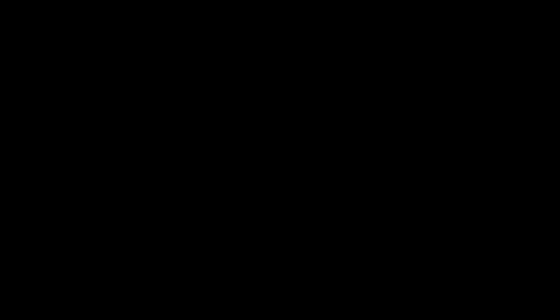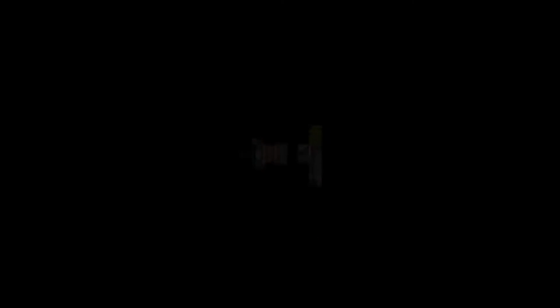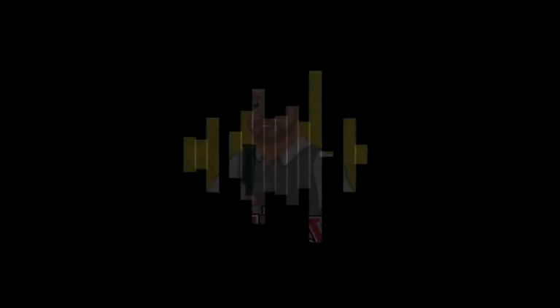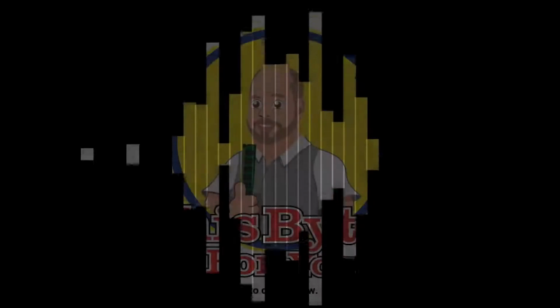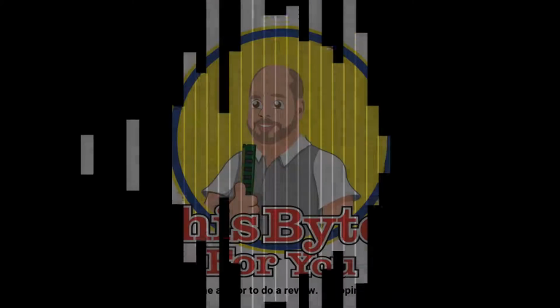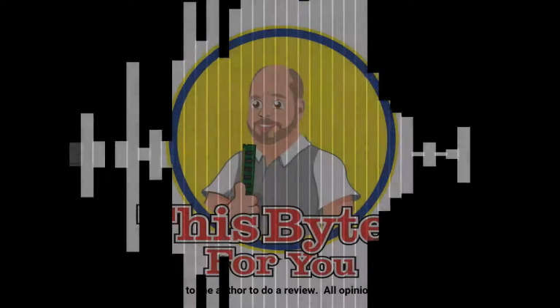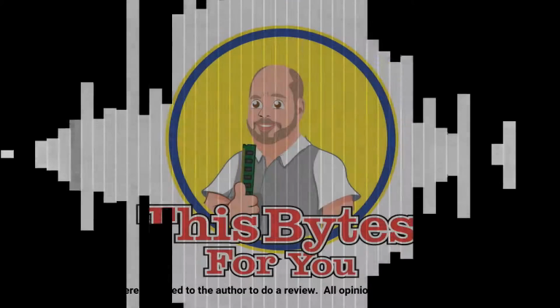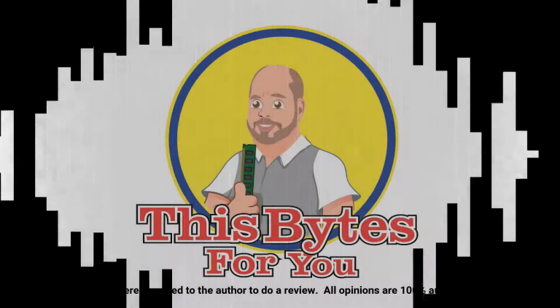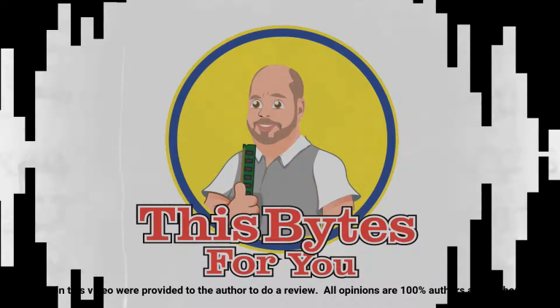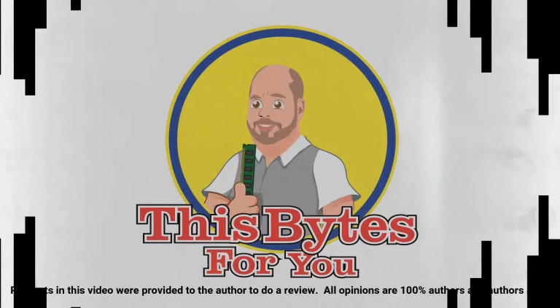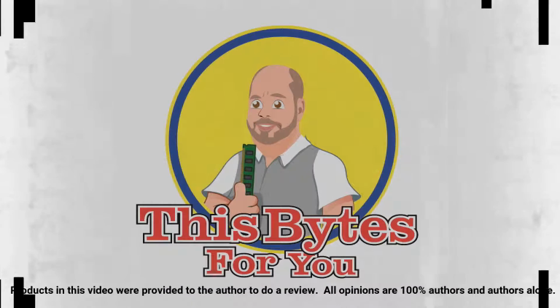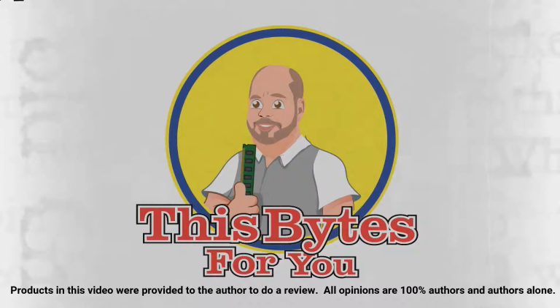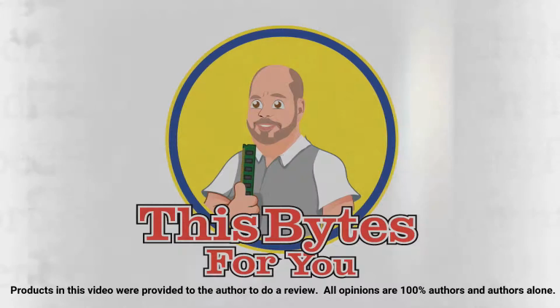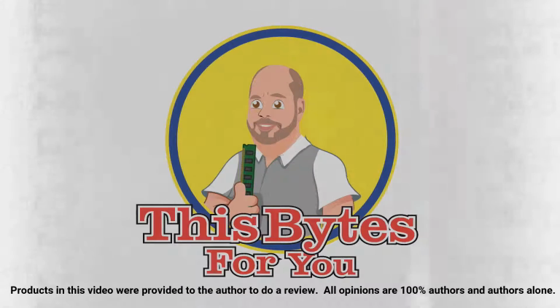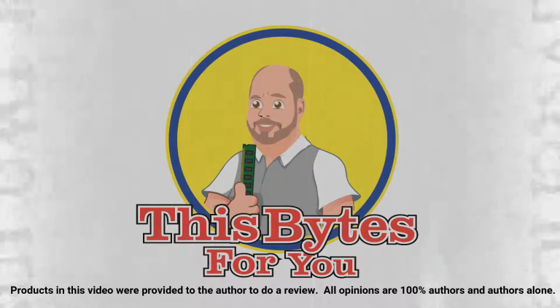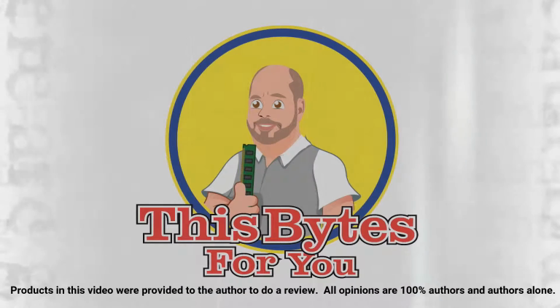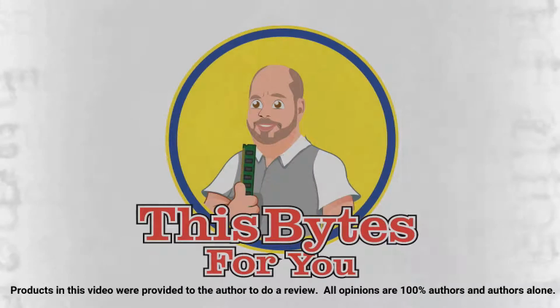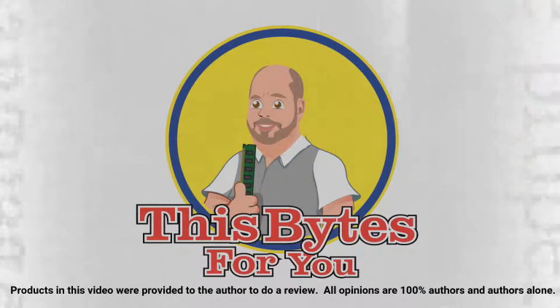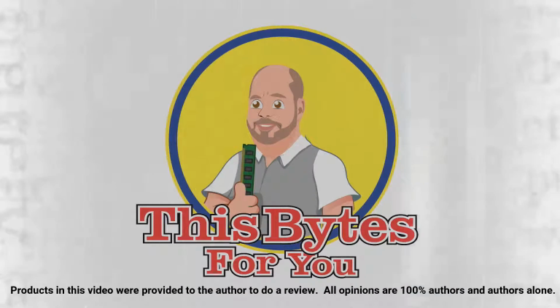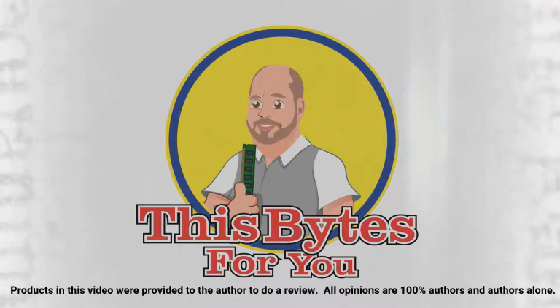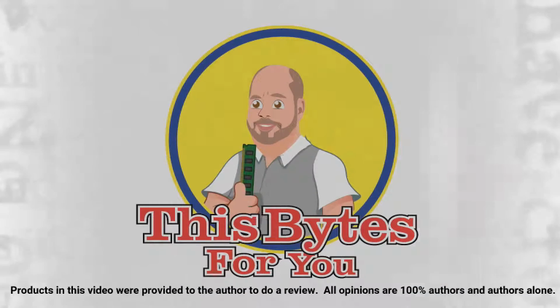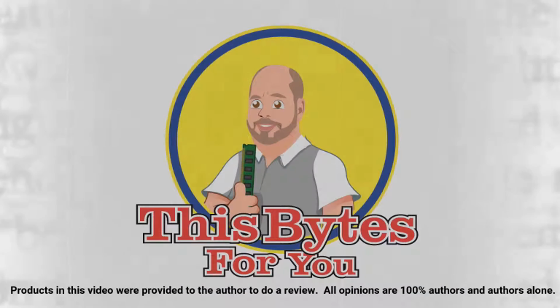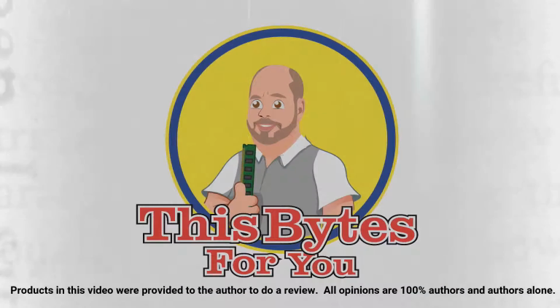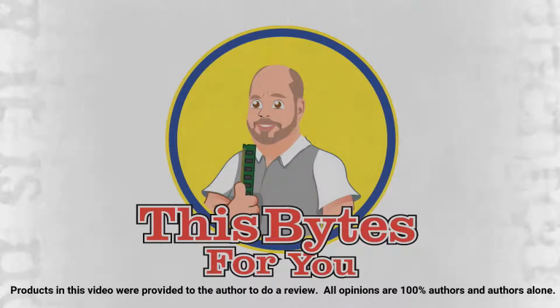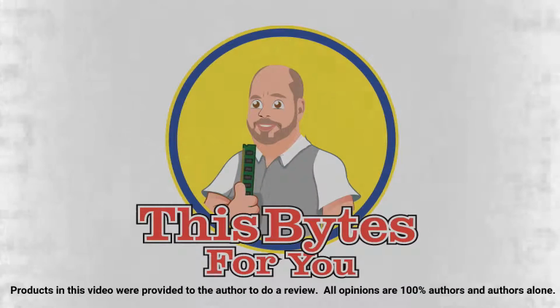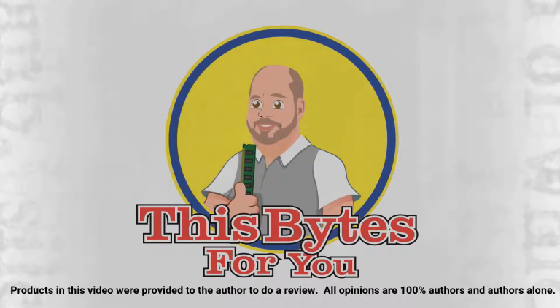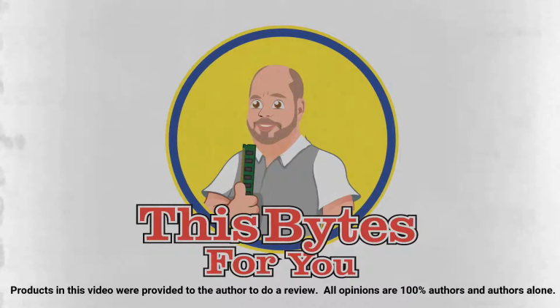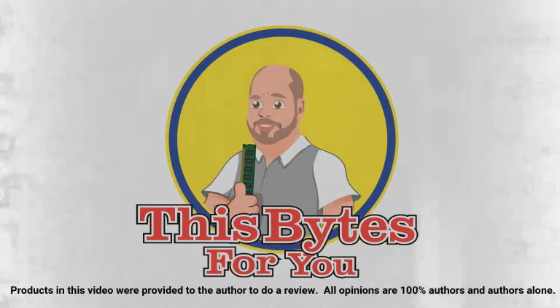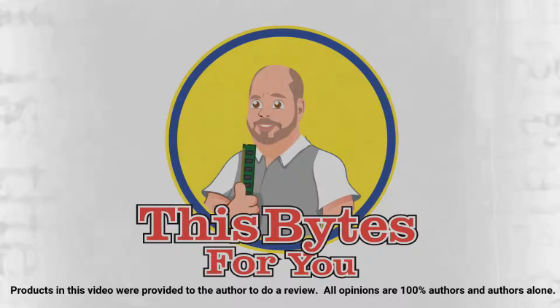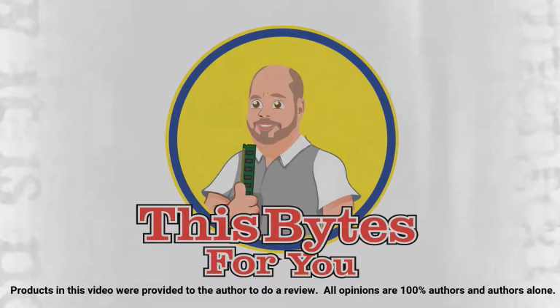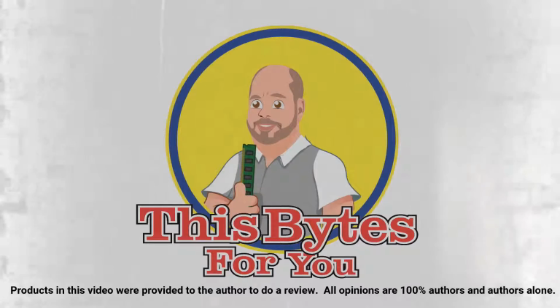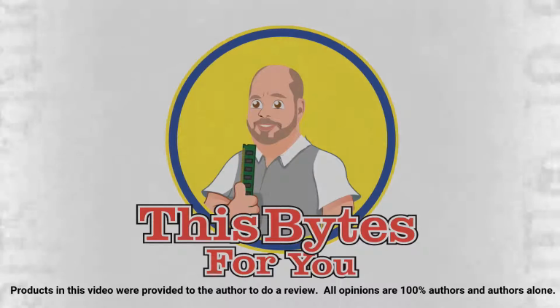Products in this video were provided to the author to do a review. All opinions are 100% the author's and the author's alone.